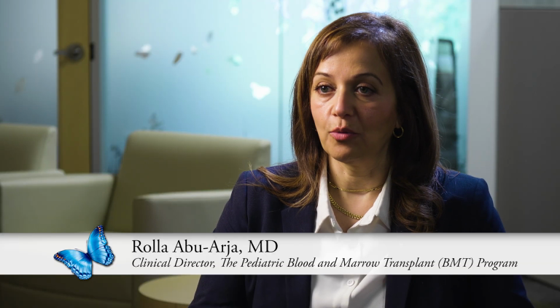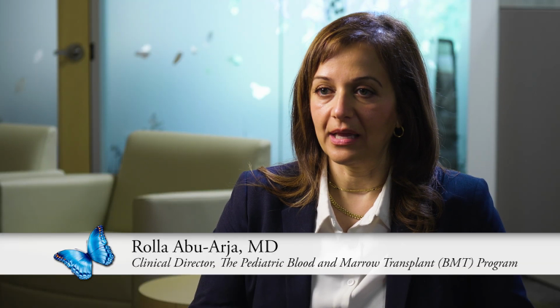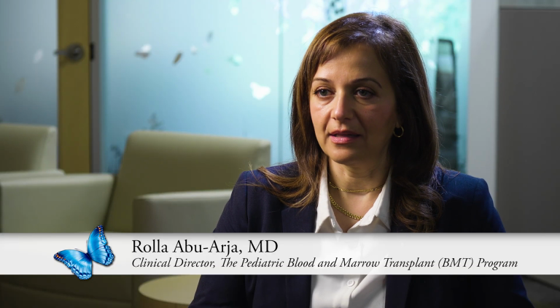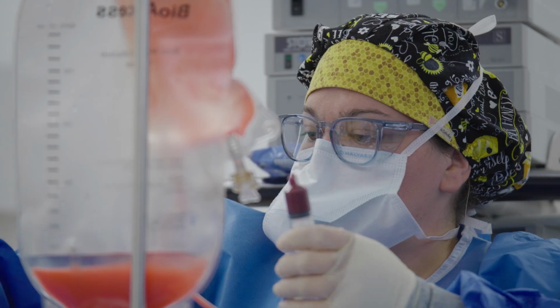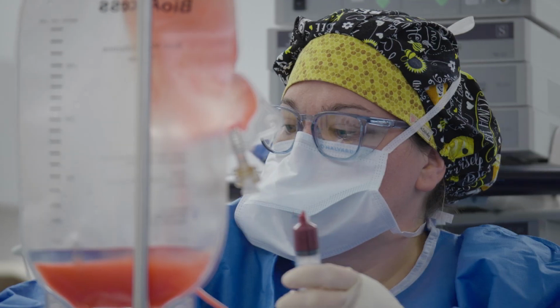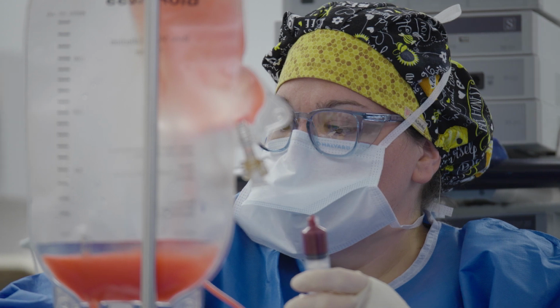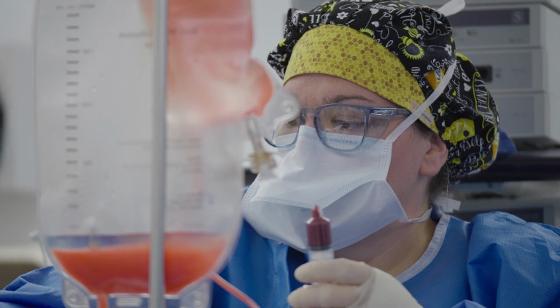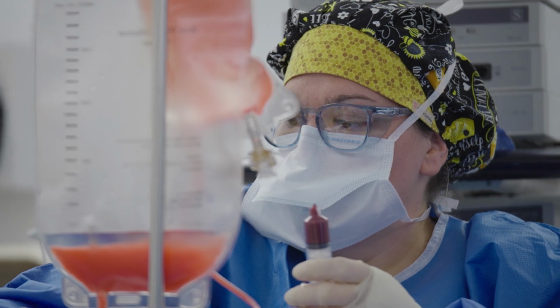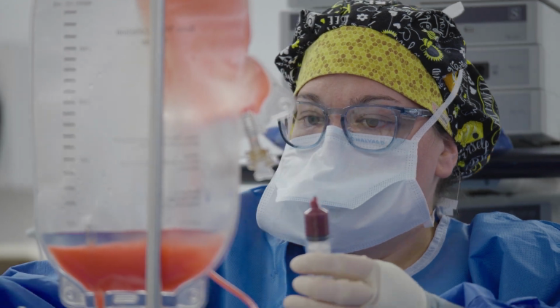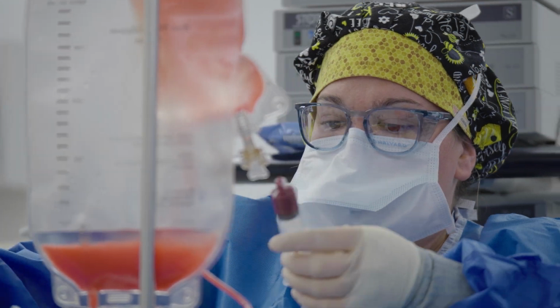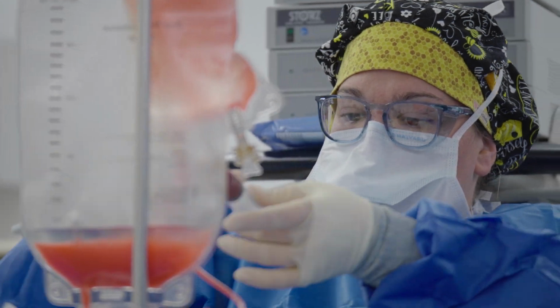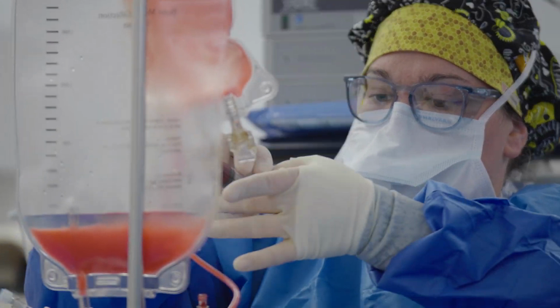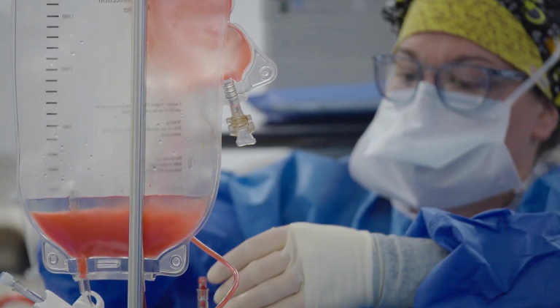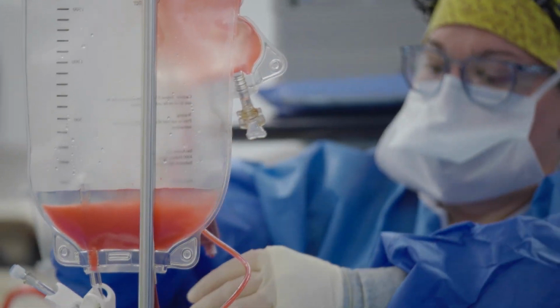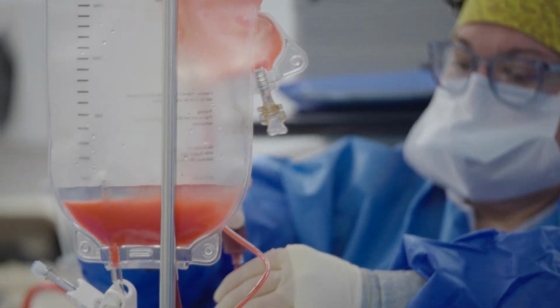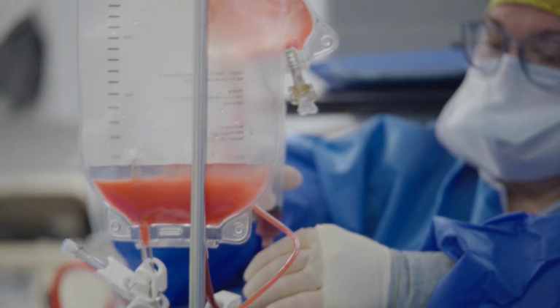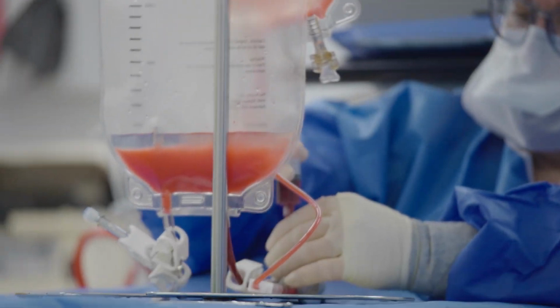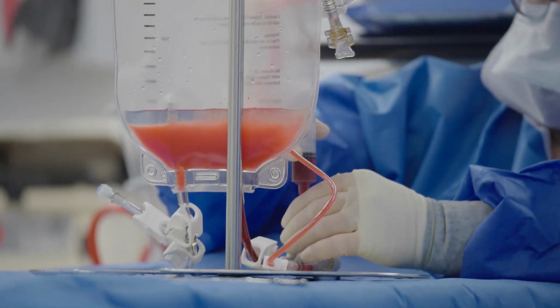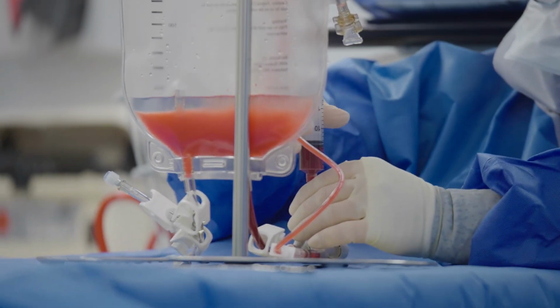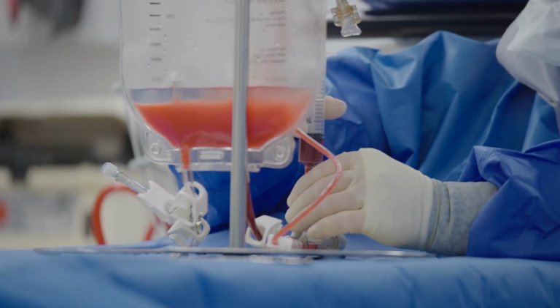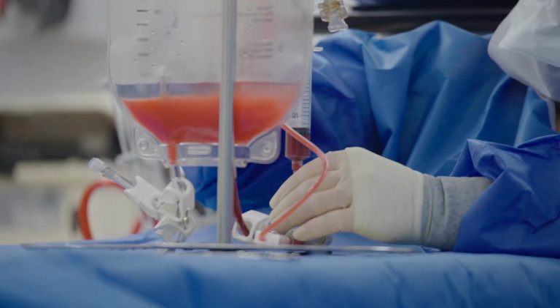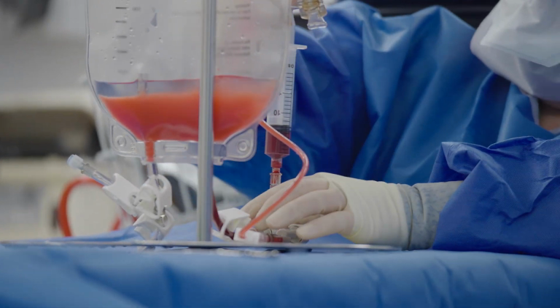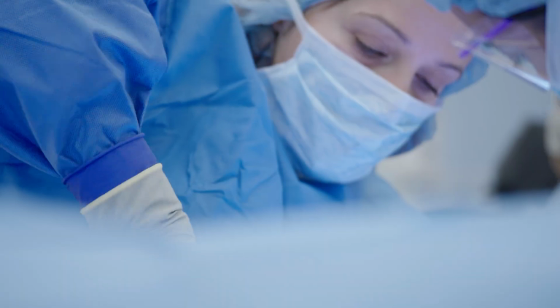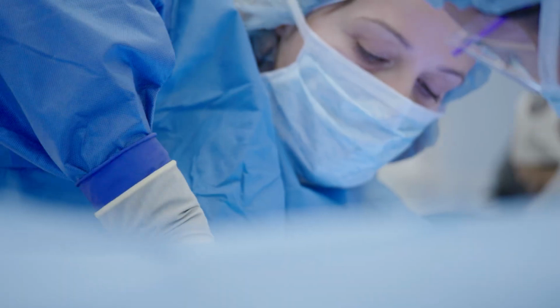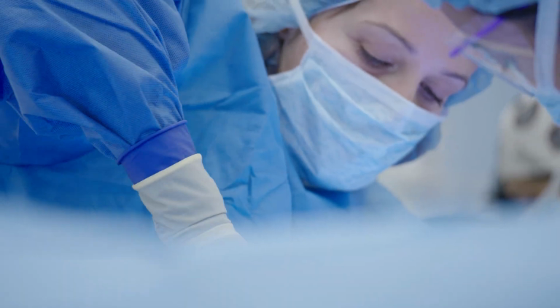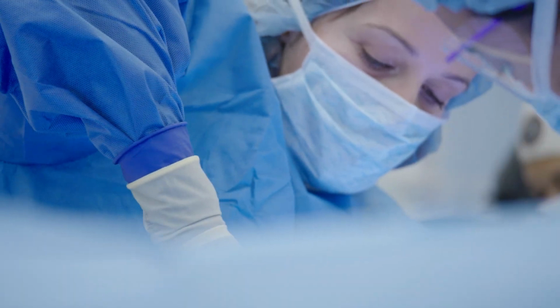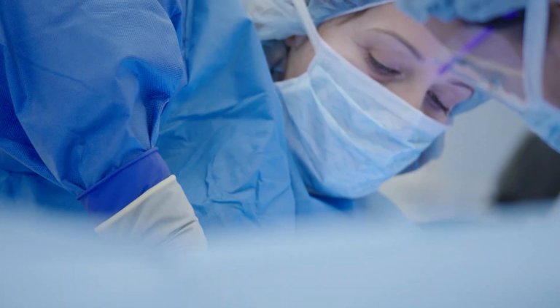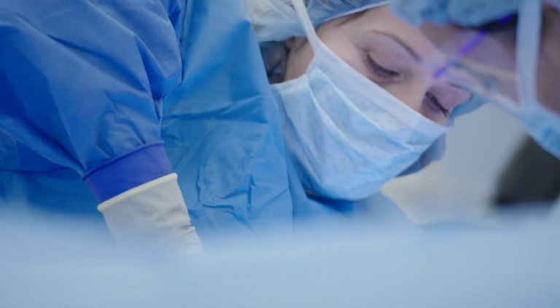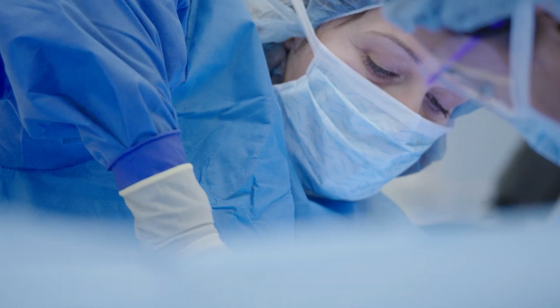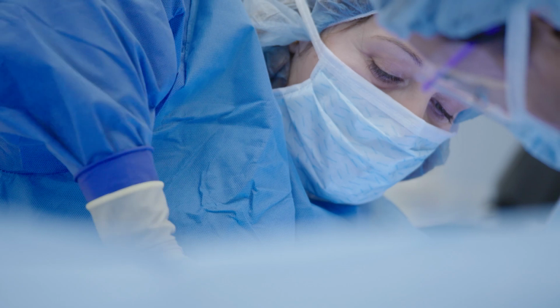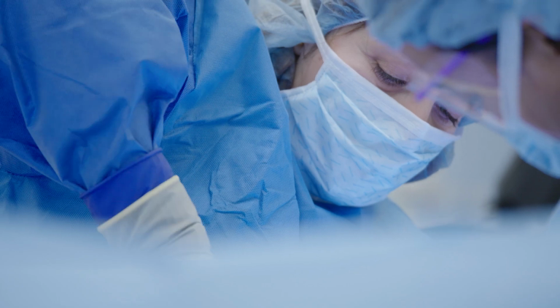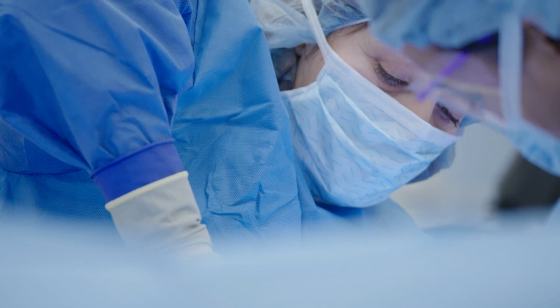And your platelets — the stuff that helps fight infection, the red blood cells that carry oxygen, and the platelets that help with bleeding and clotting.